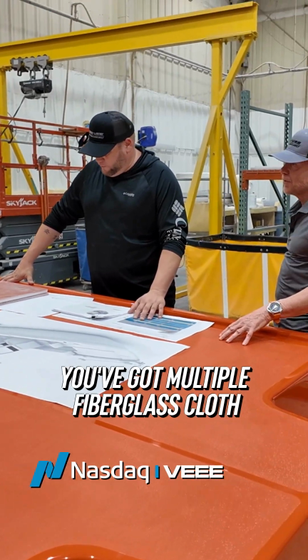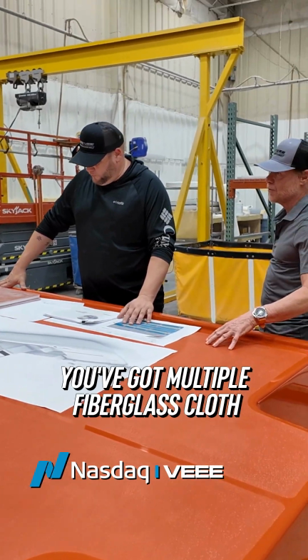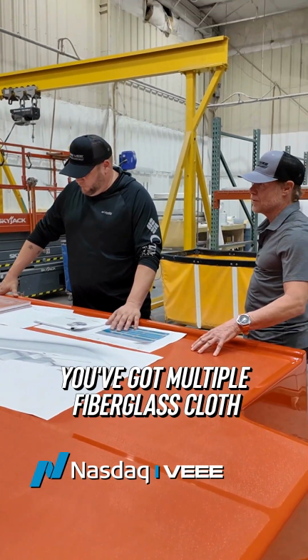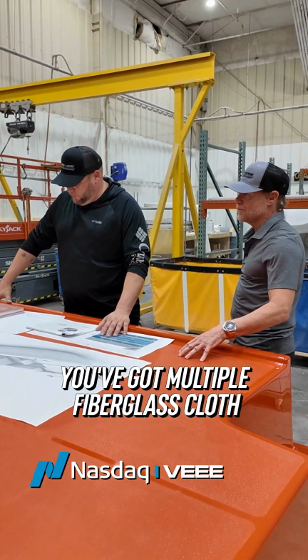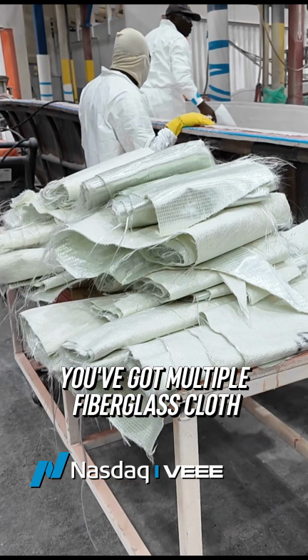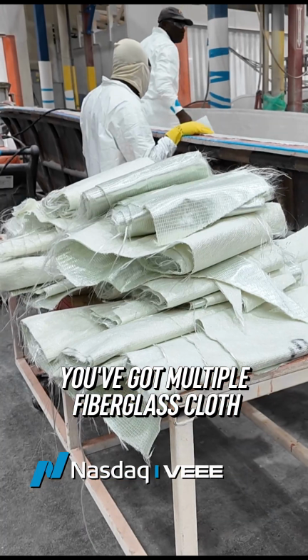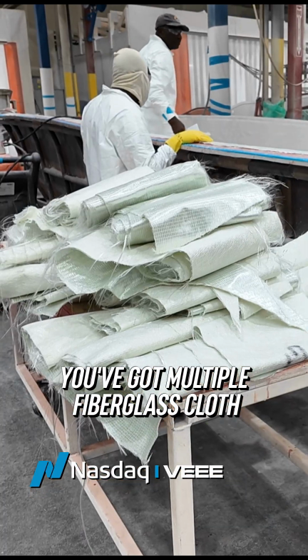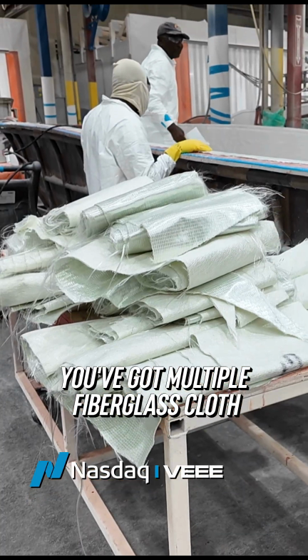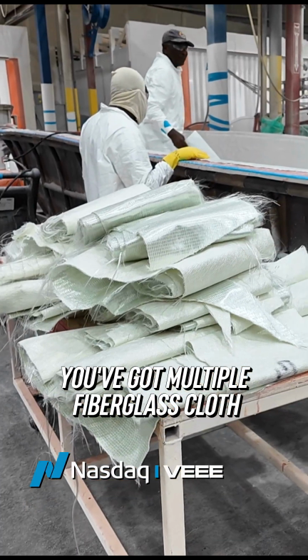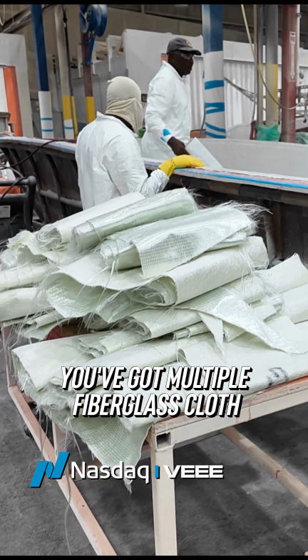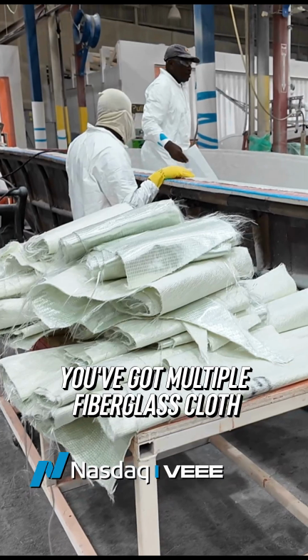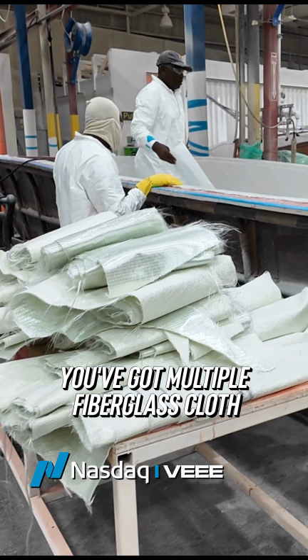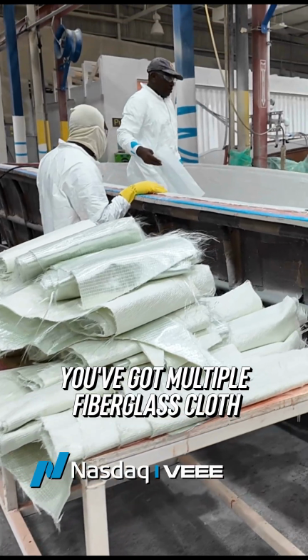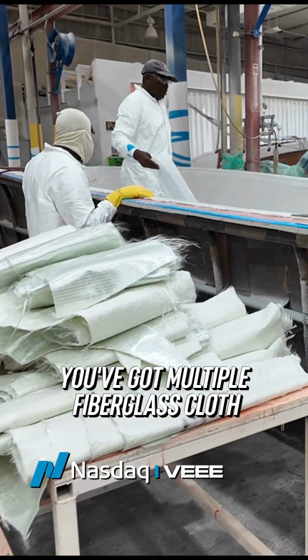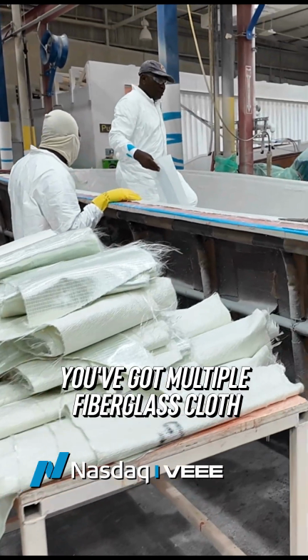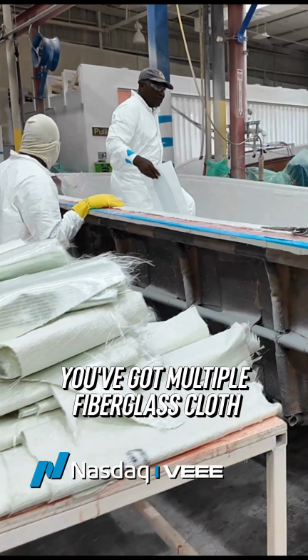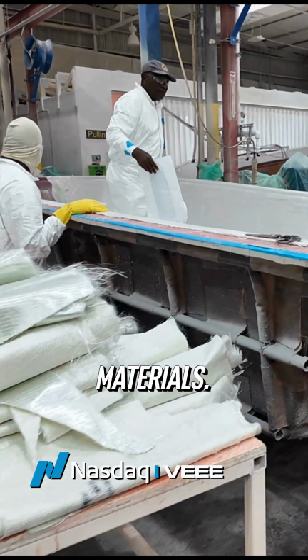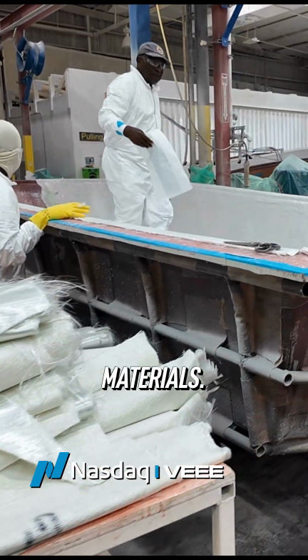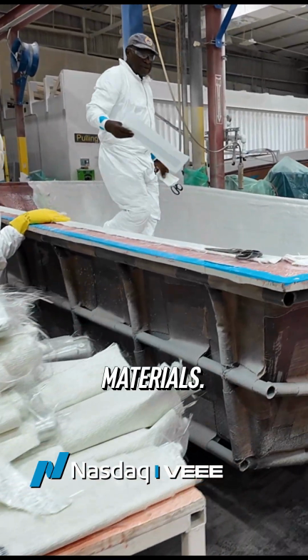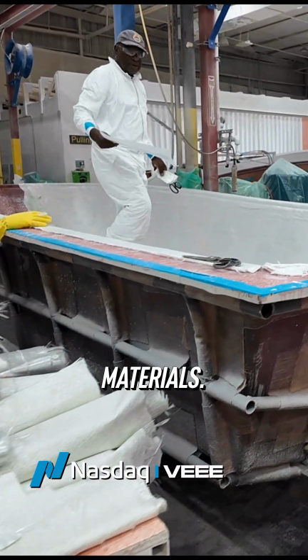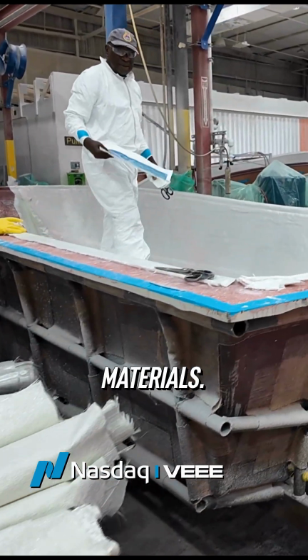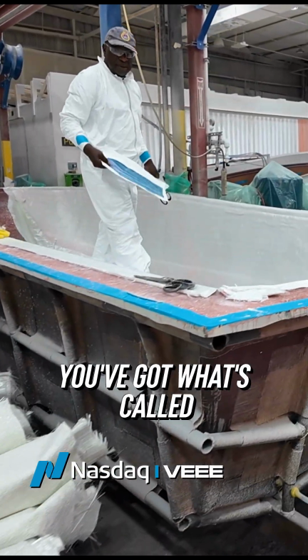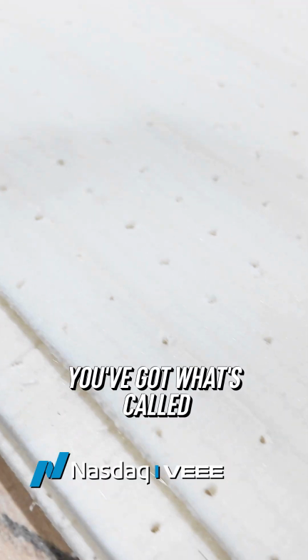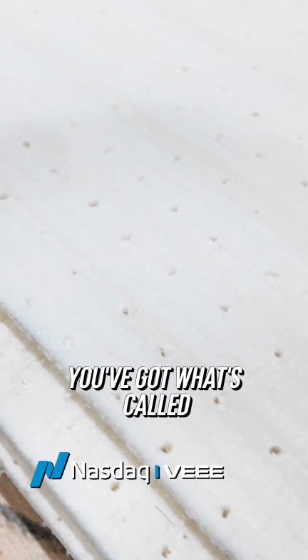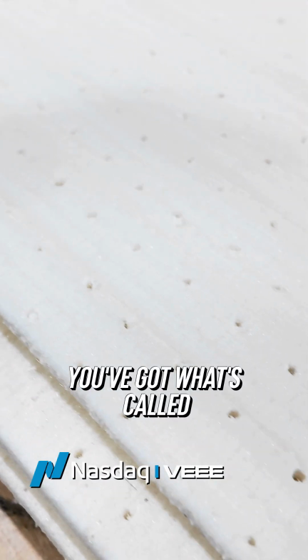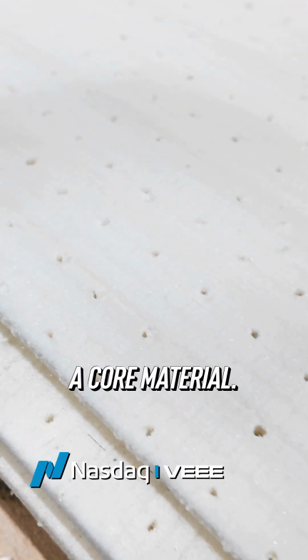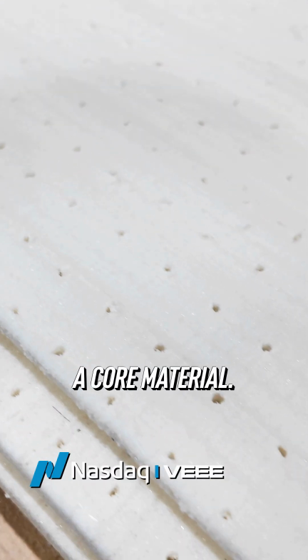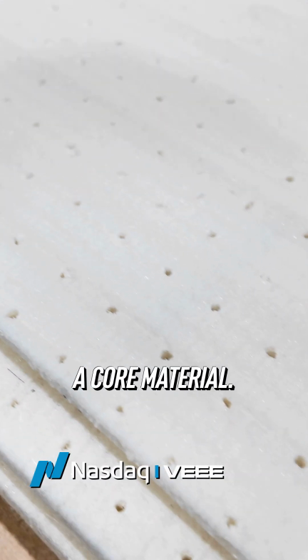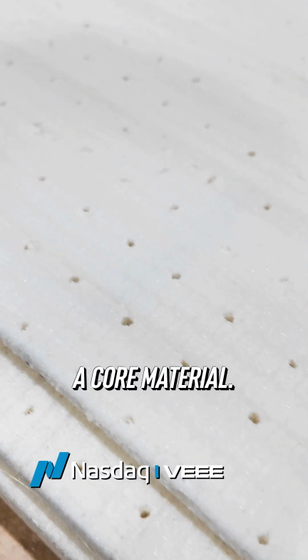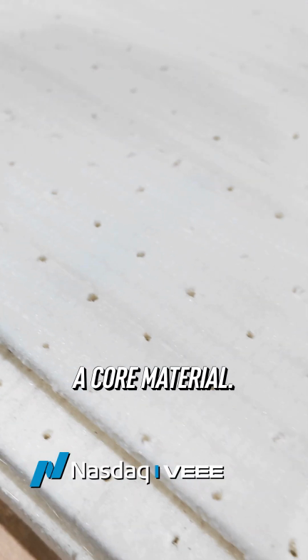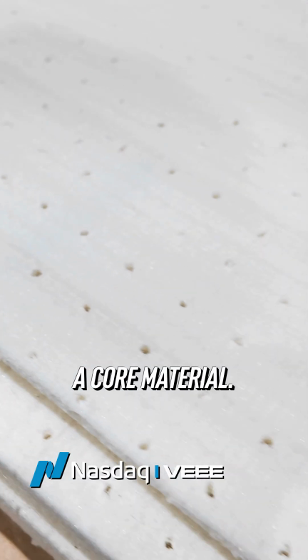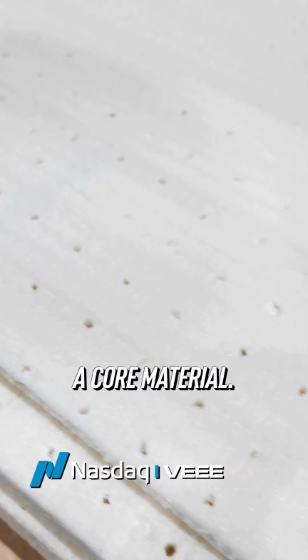You've got multiple fiberglass cloth materials. You've got what's called a core material.